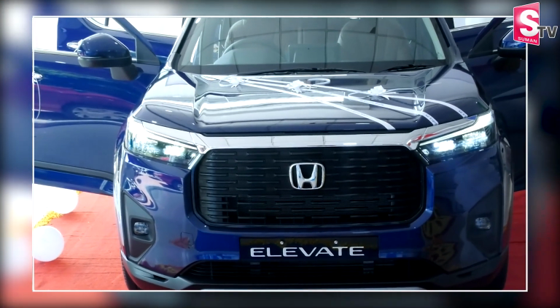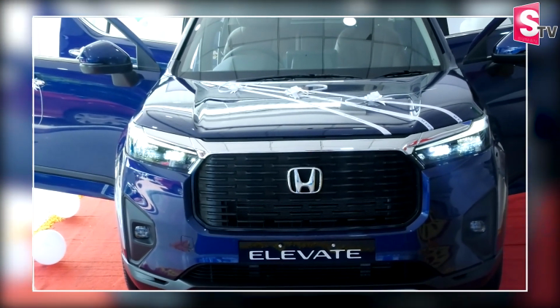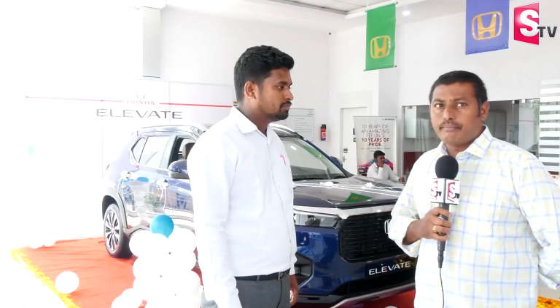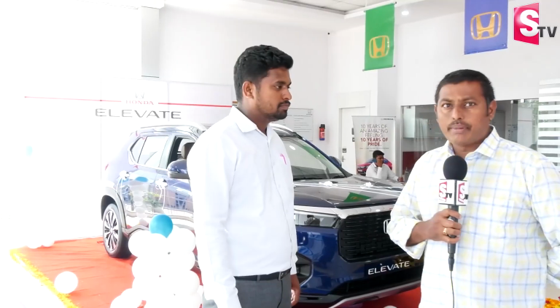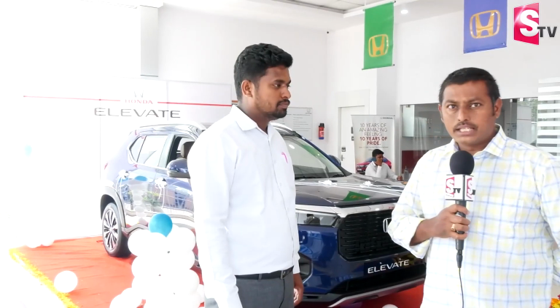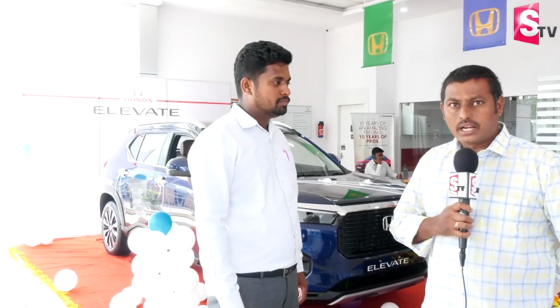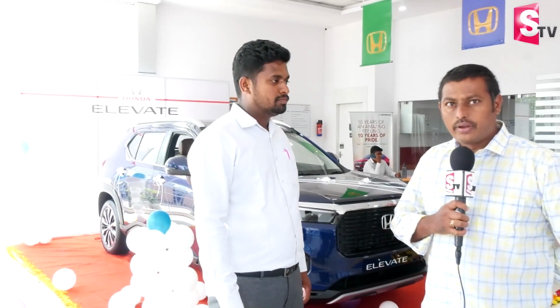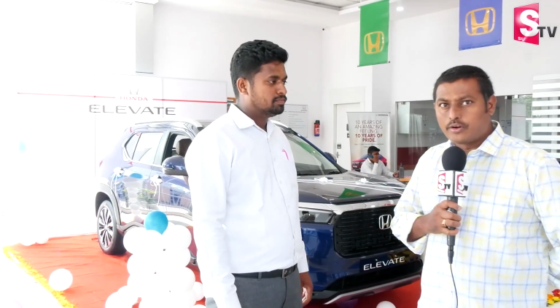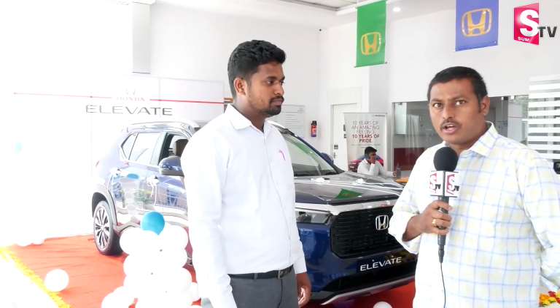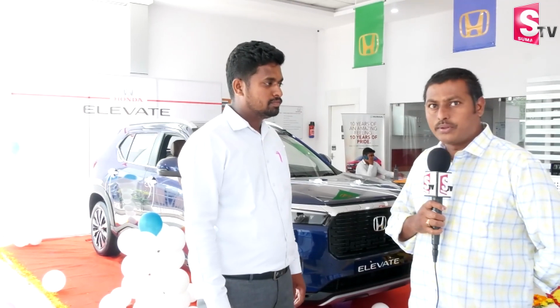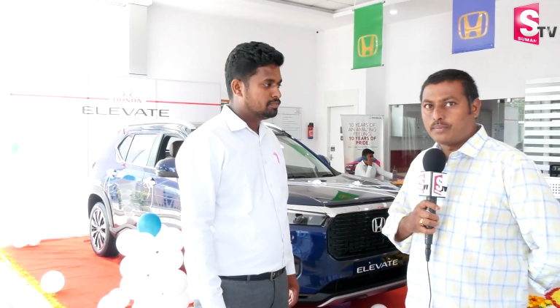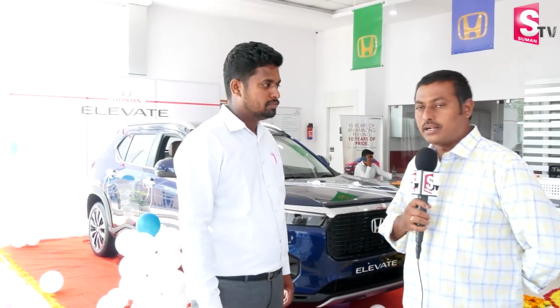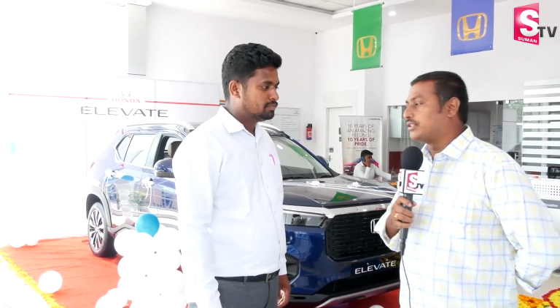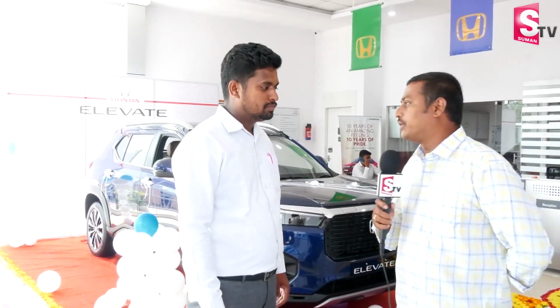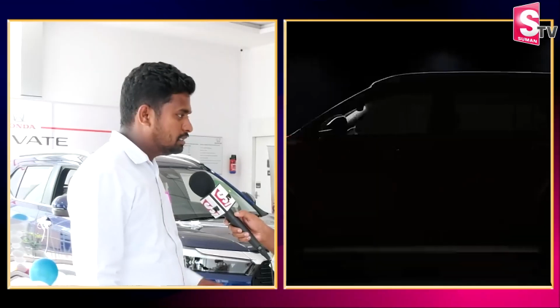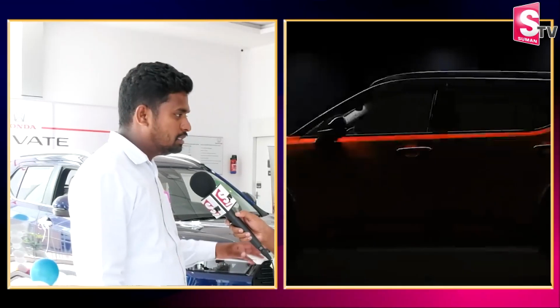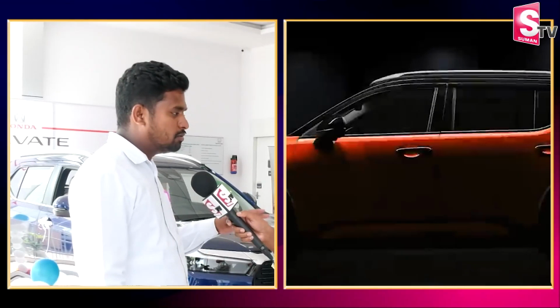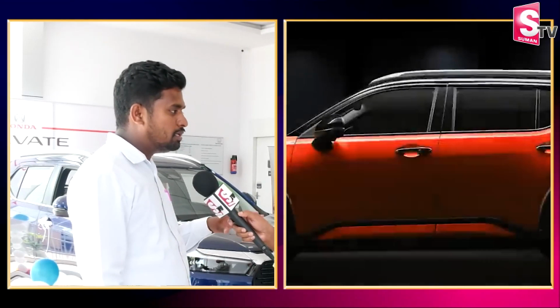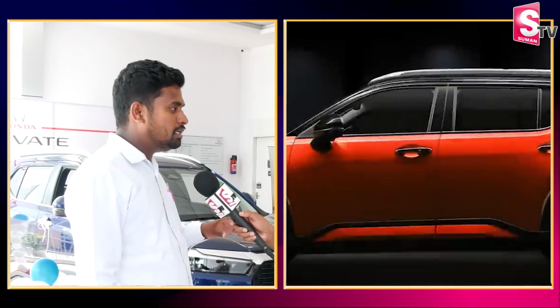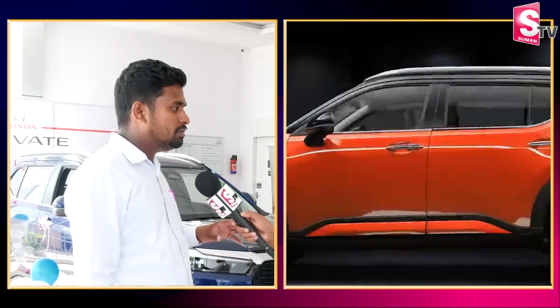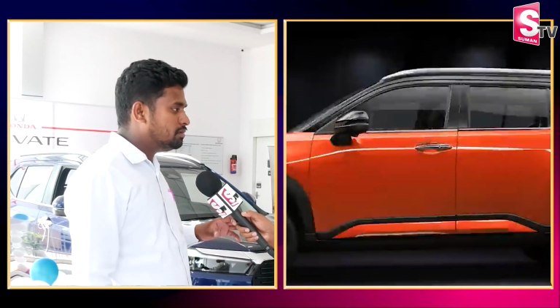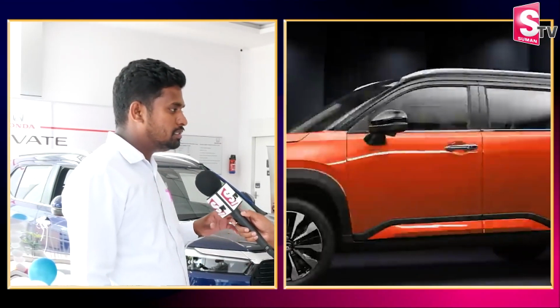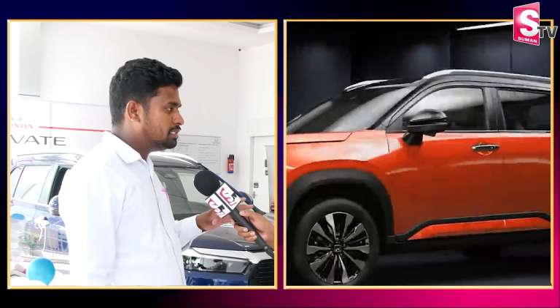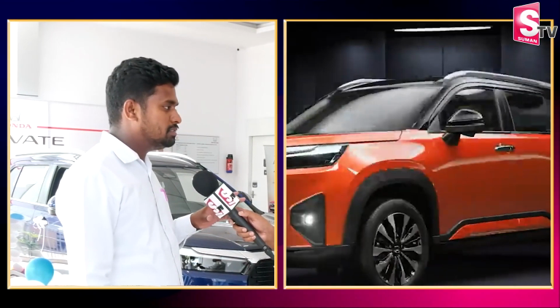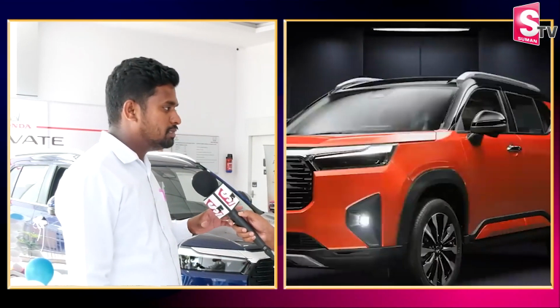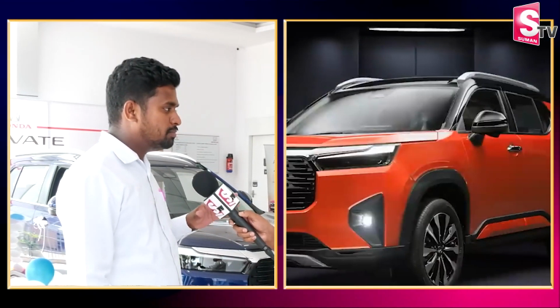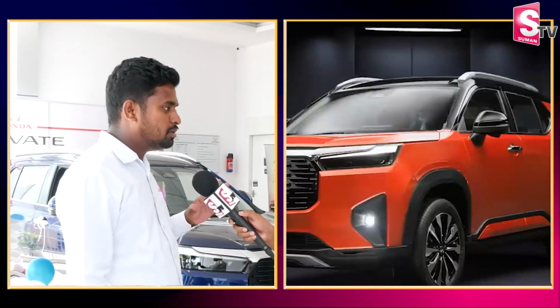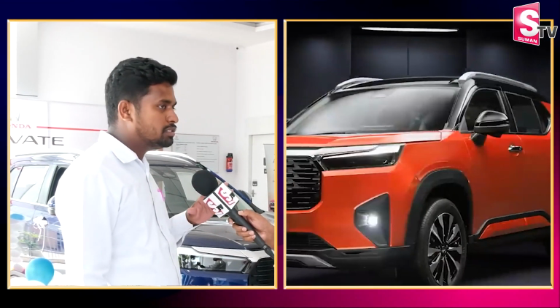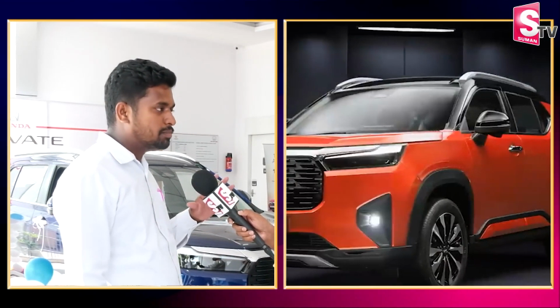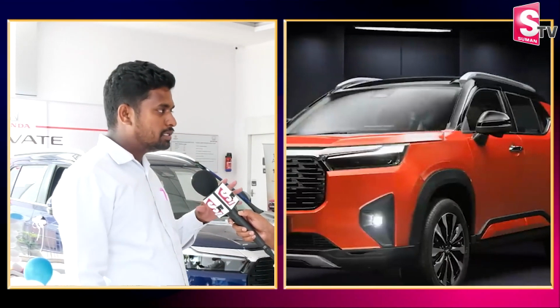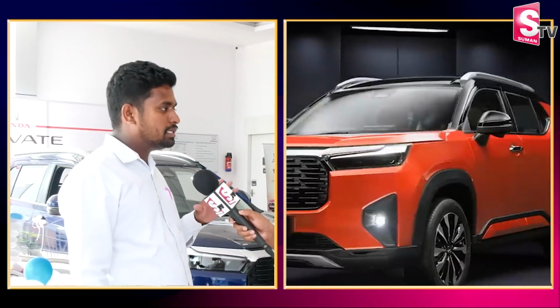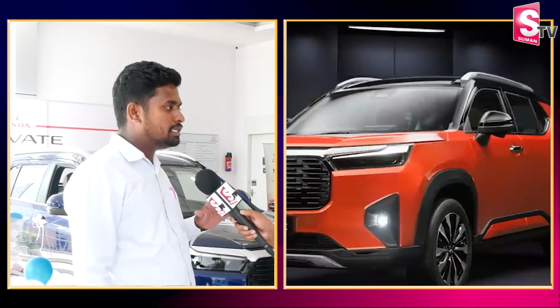Hello, I'm Ravikar. I'm going to talk about this one, called the Petrol Honda Elevate.